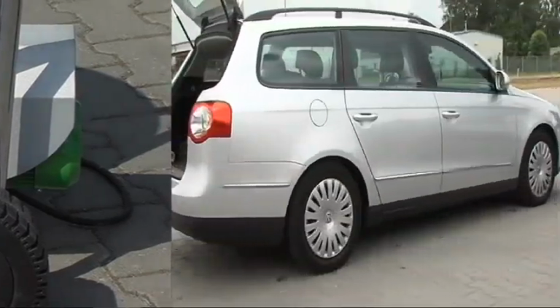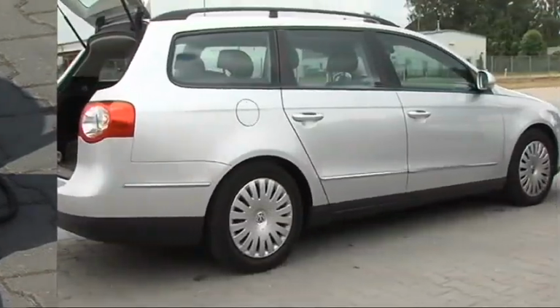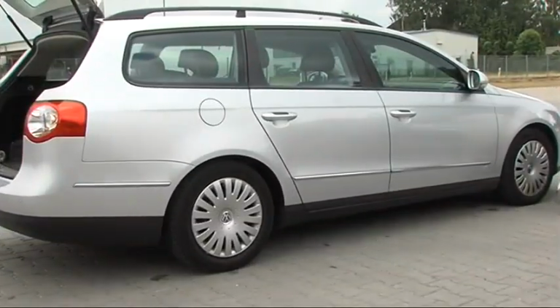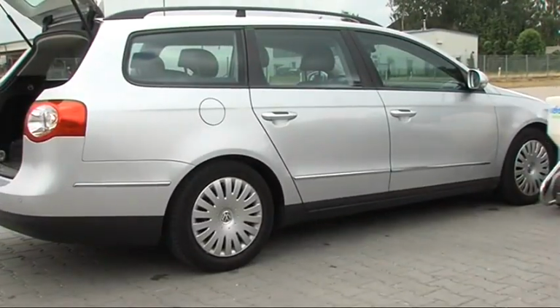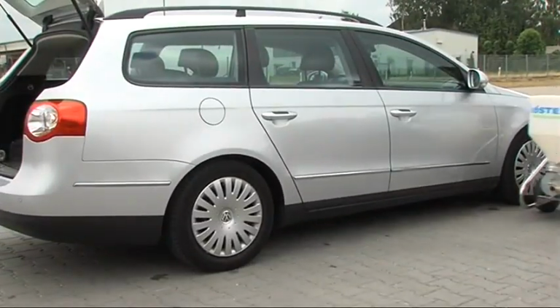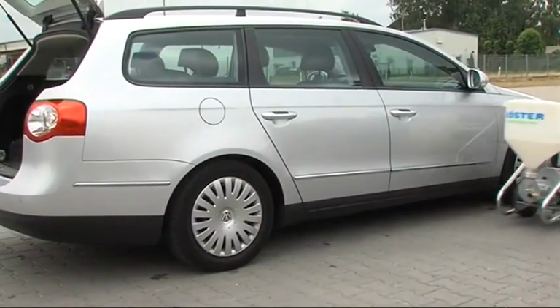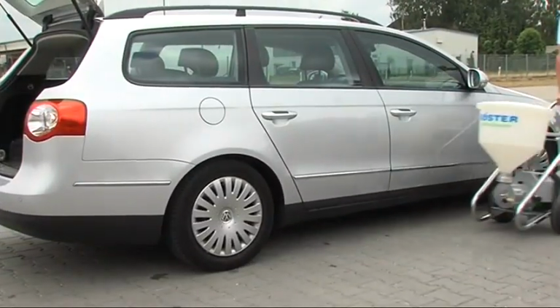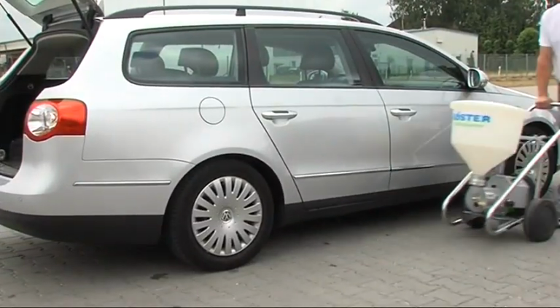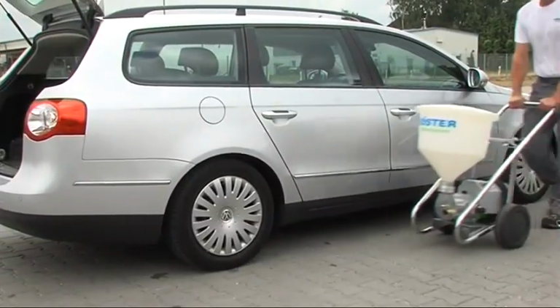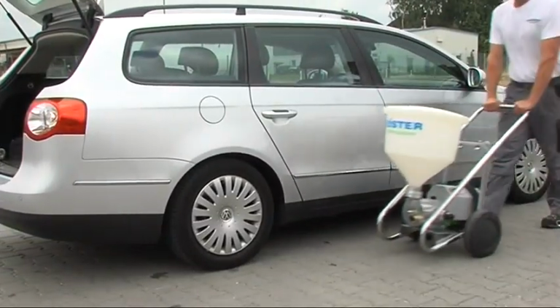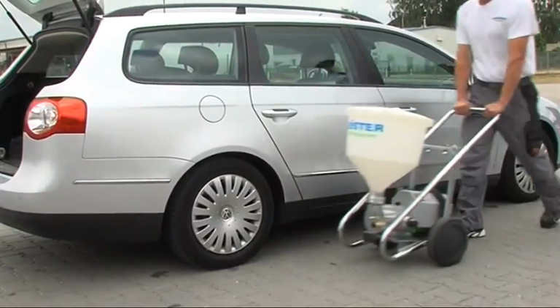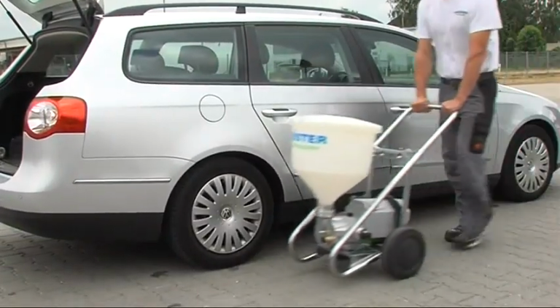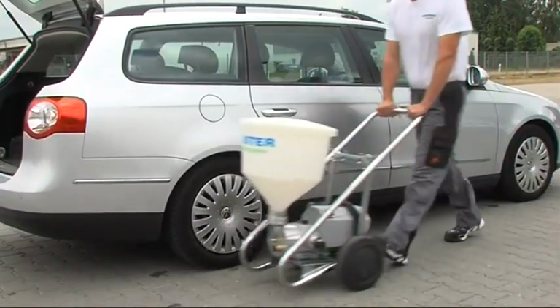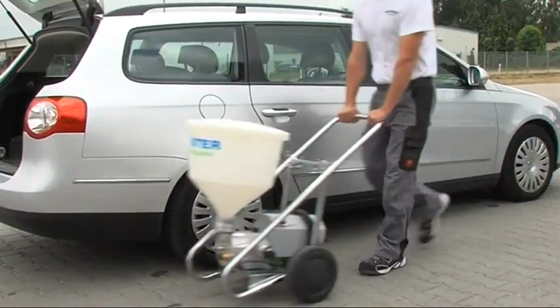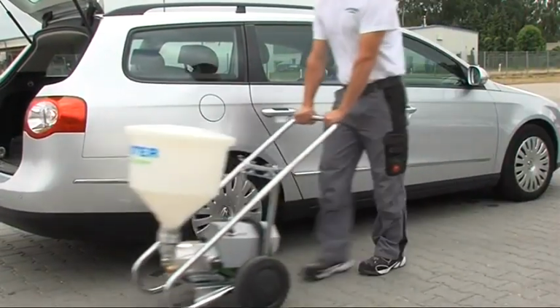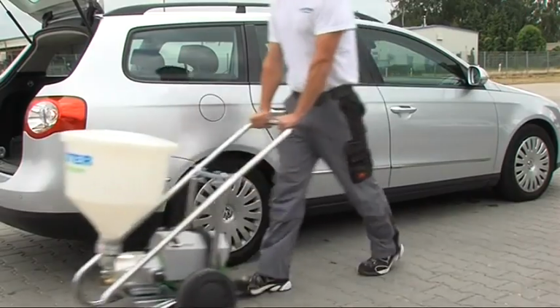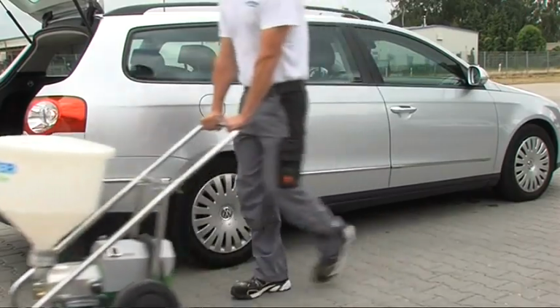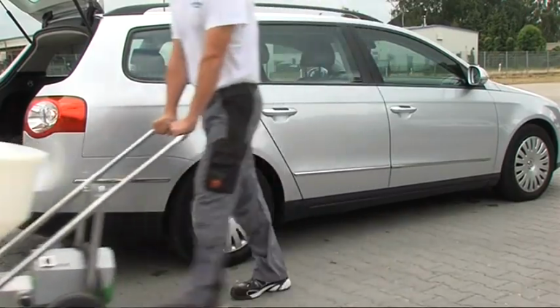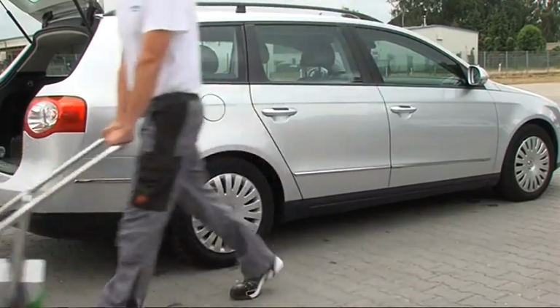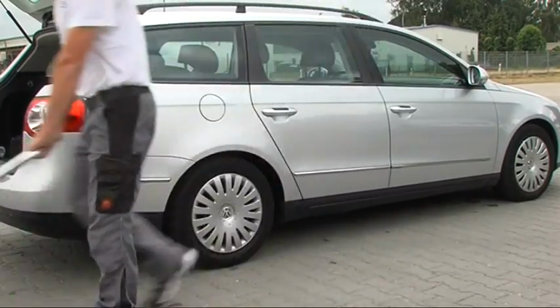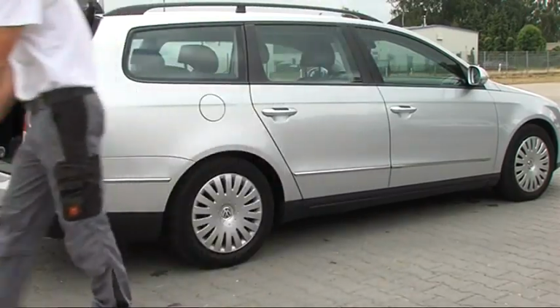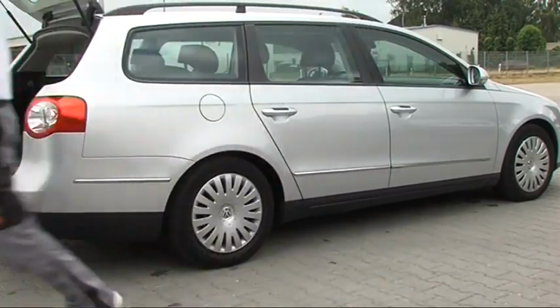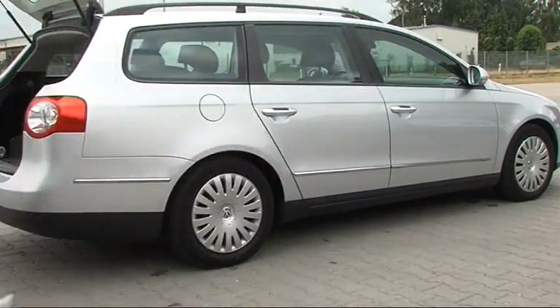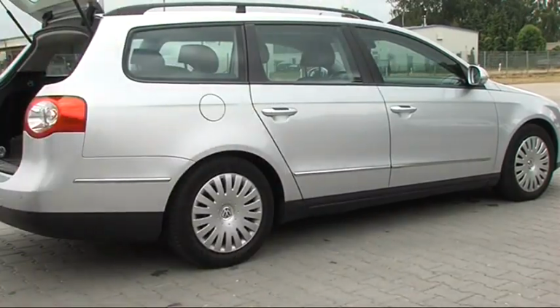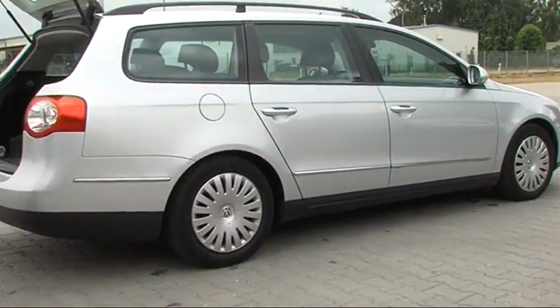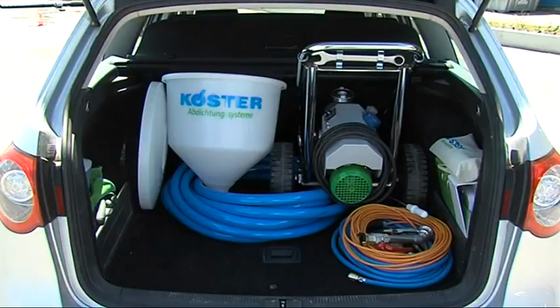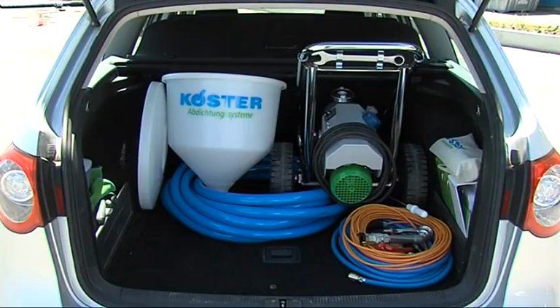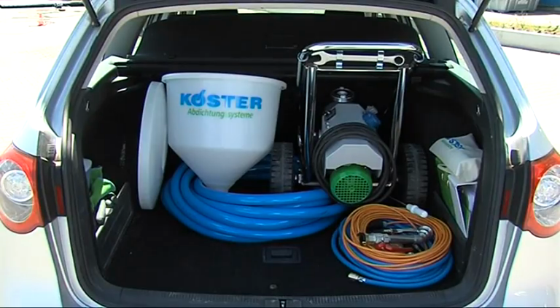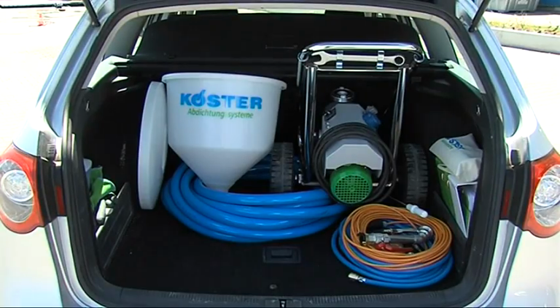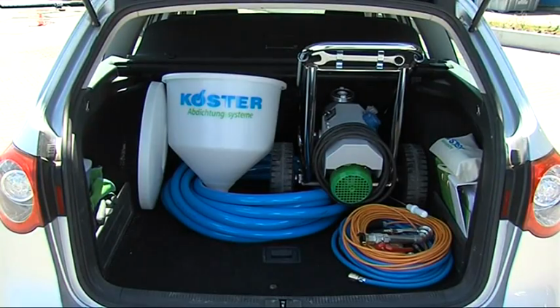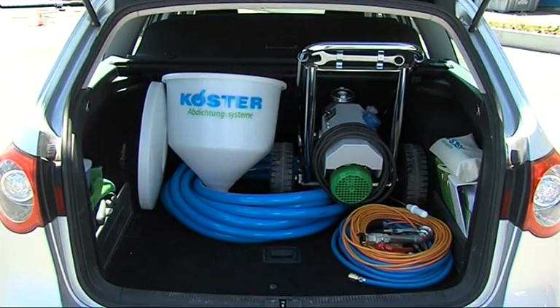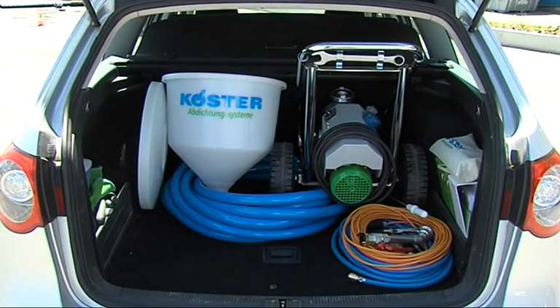The Köster Peristaltic Pump is very compact. Even together with a compressor, it easily fits into the back of a car.